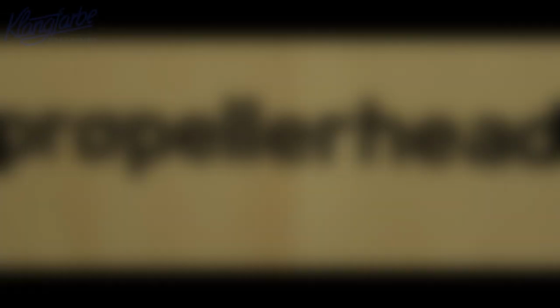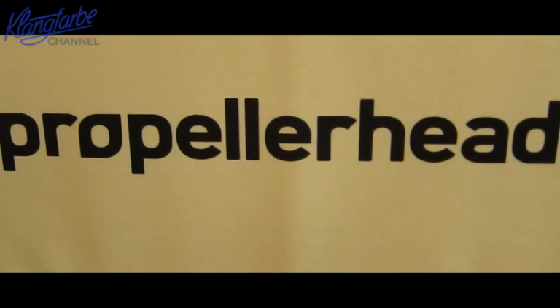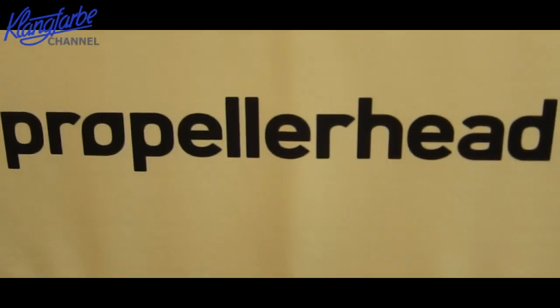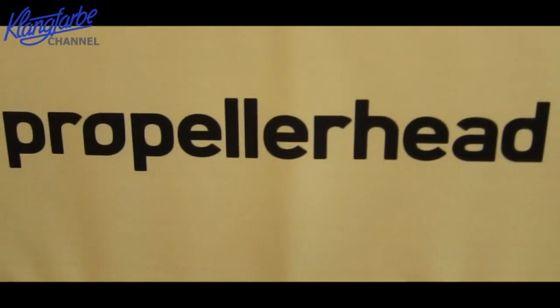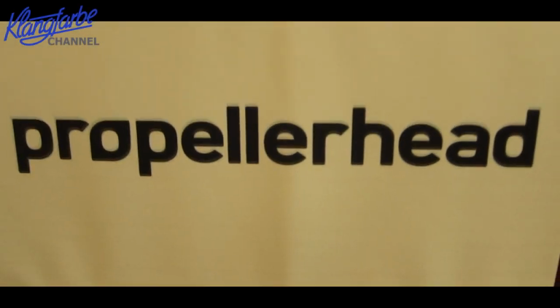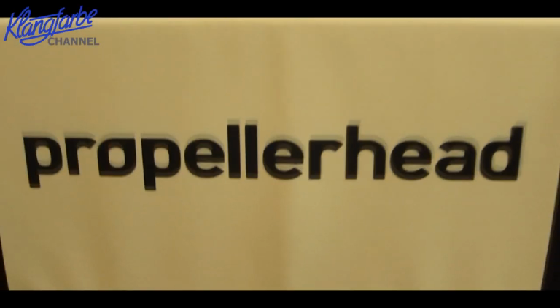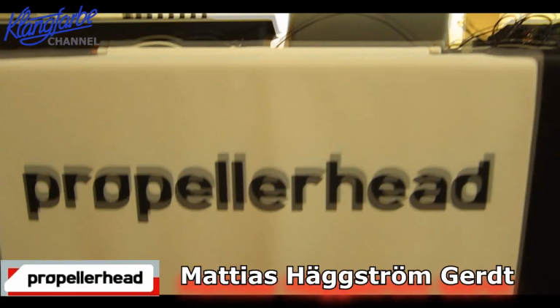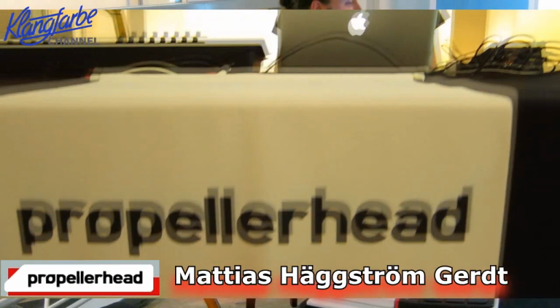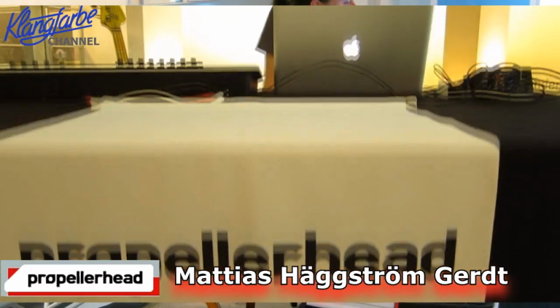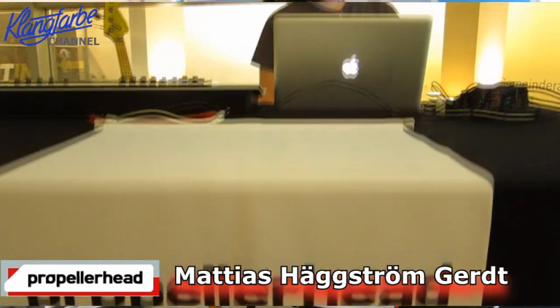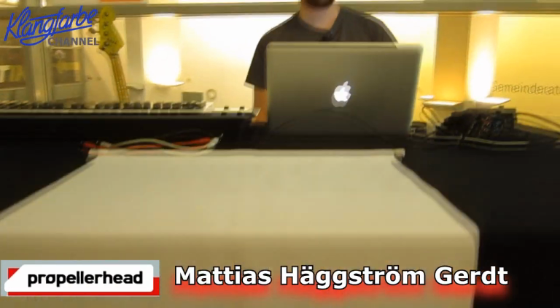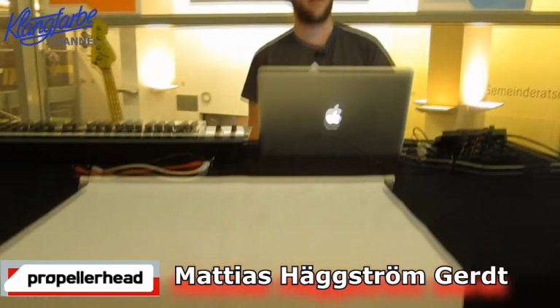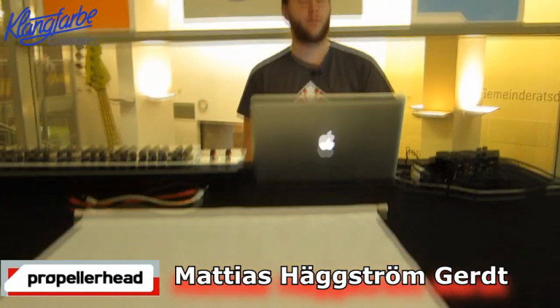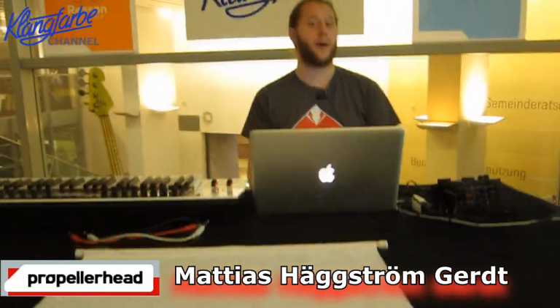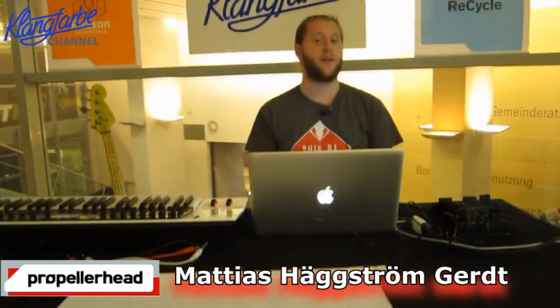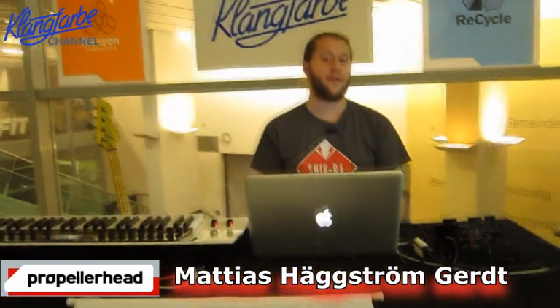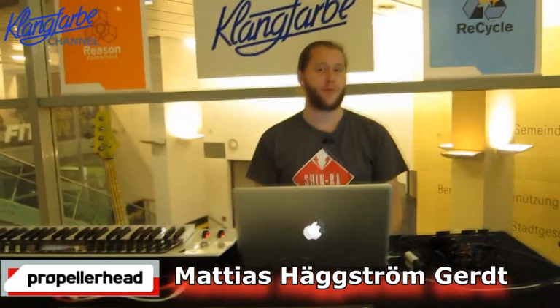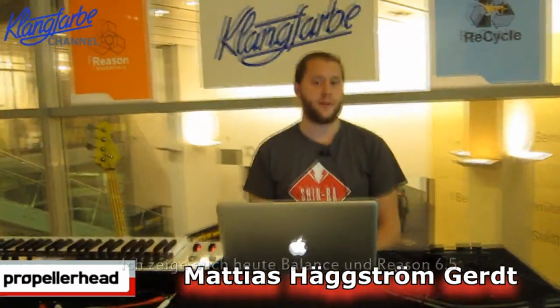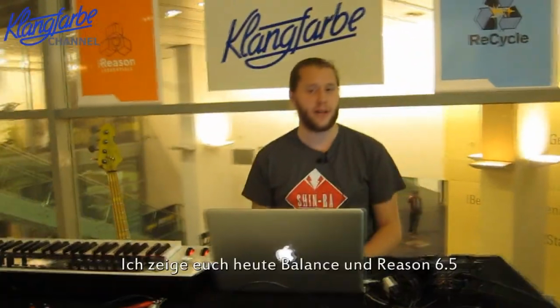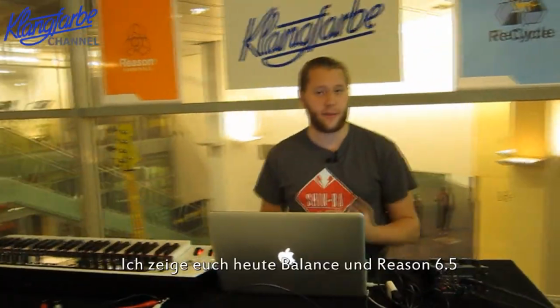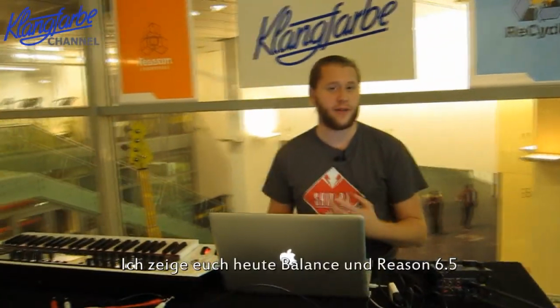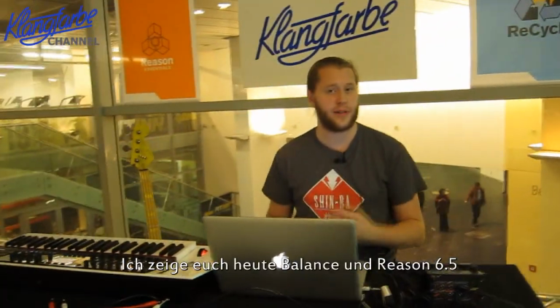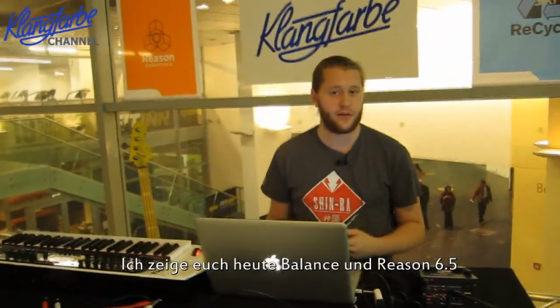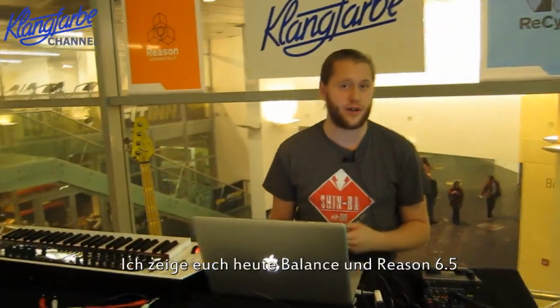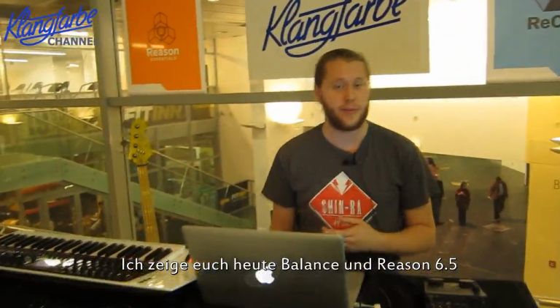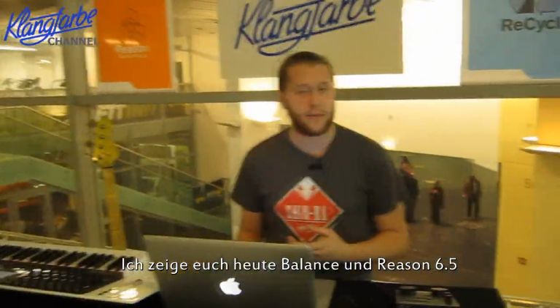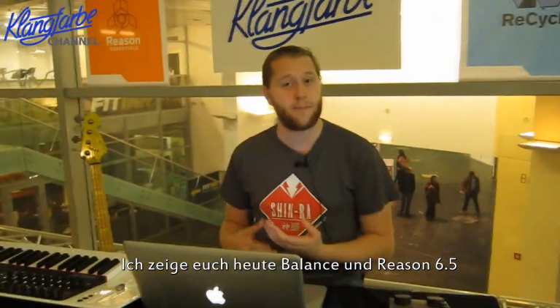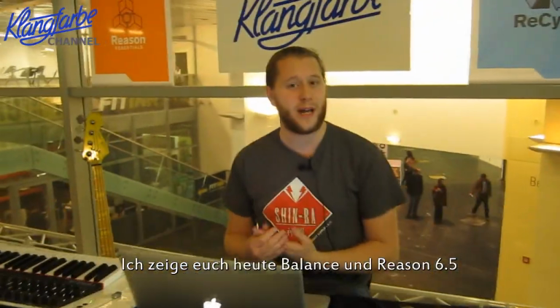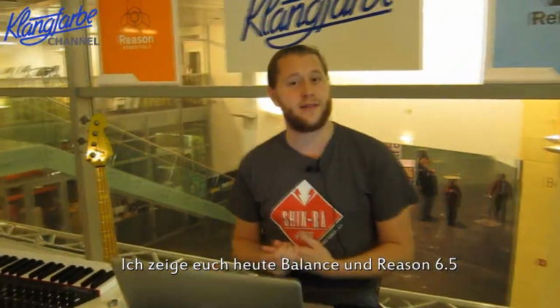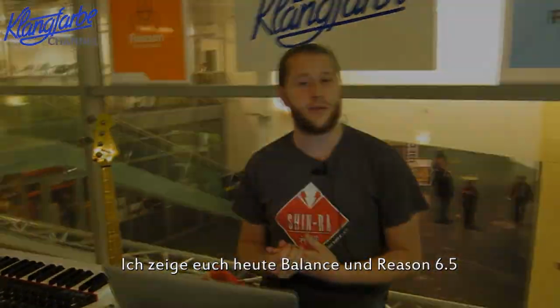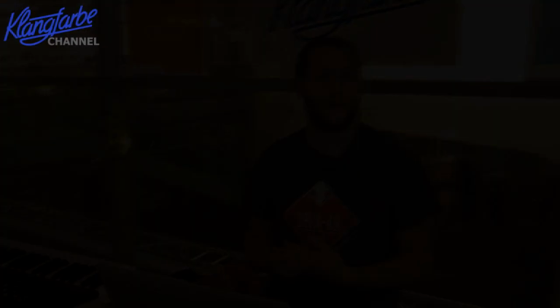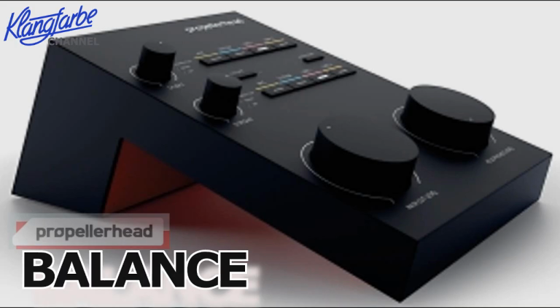Hi, my name is Matthias from Propellerhead Software and I'm here today to talk a bit about Balance and Reason.